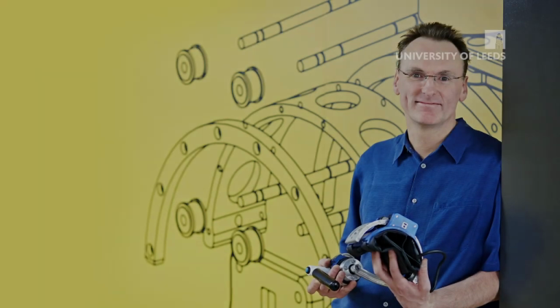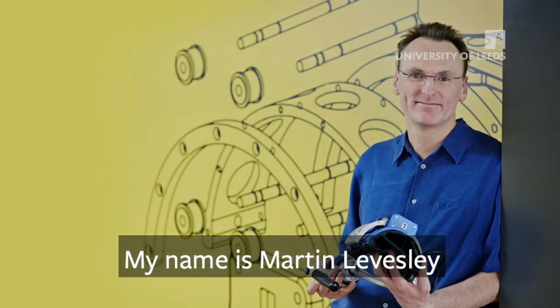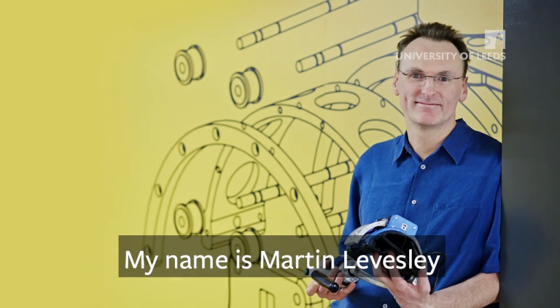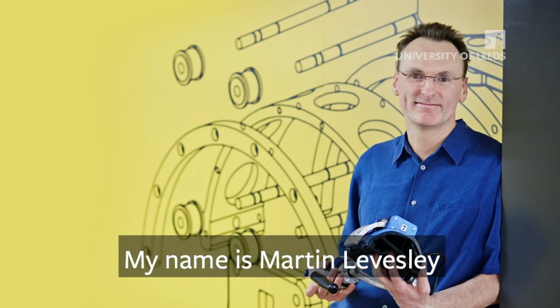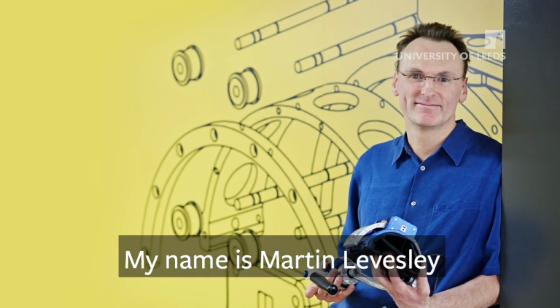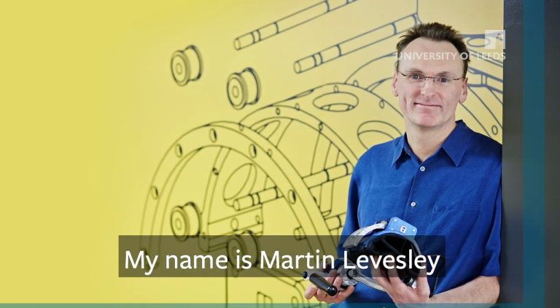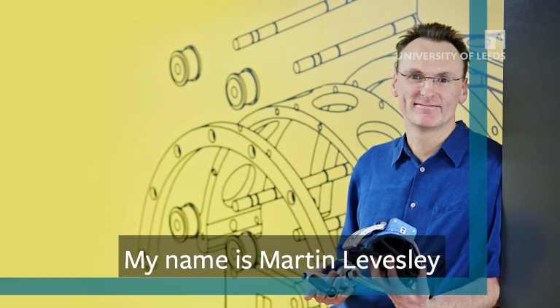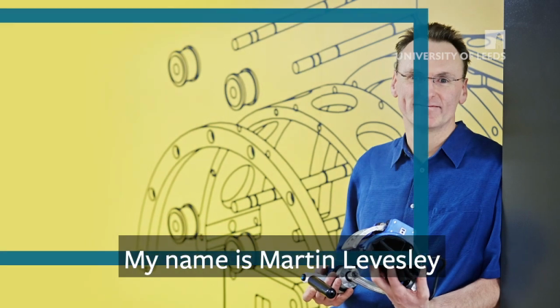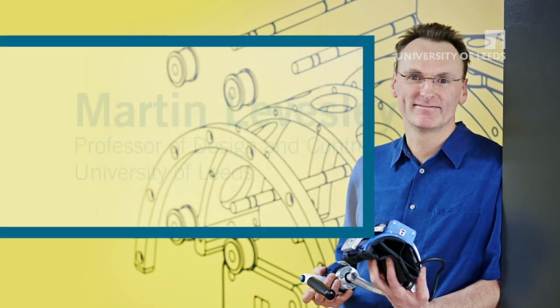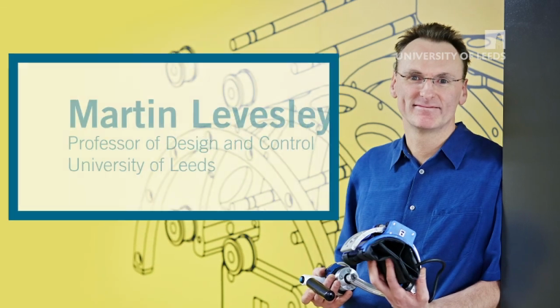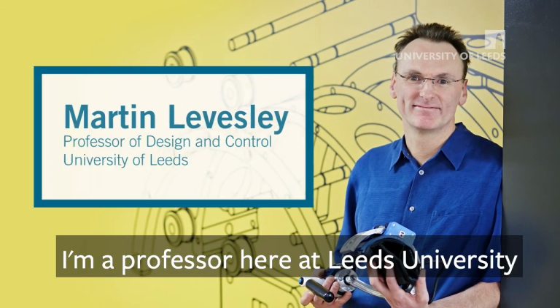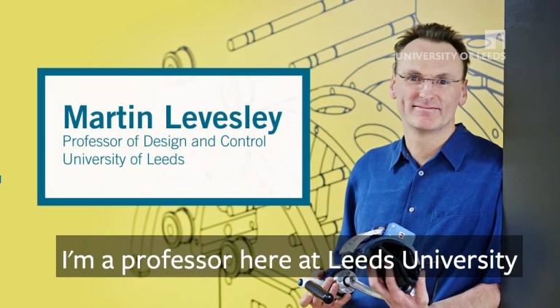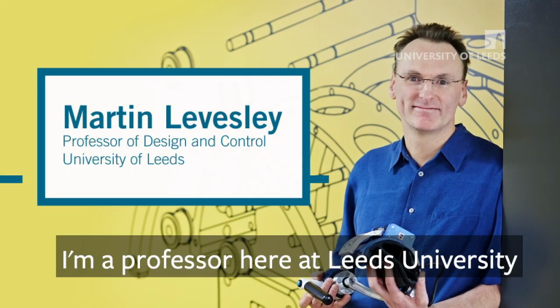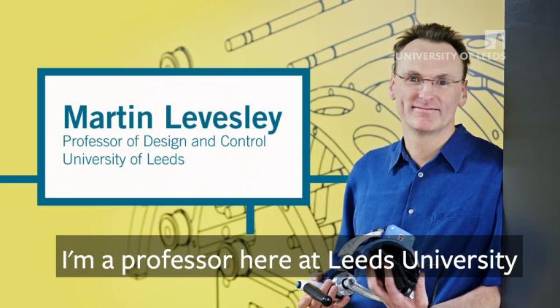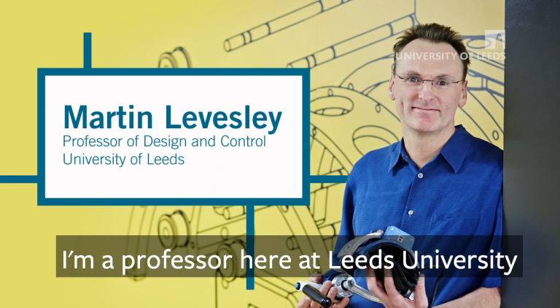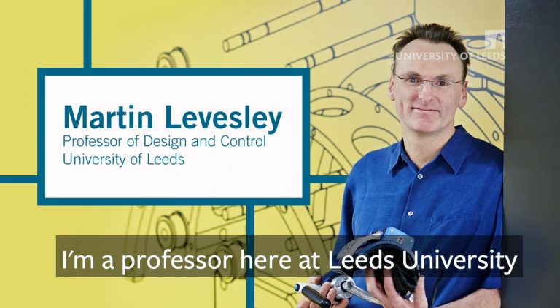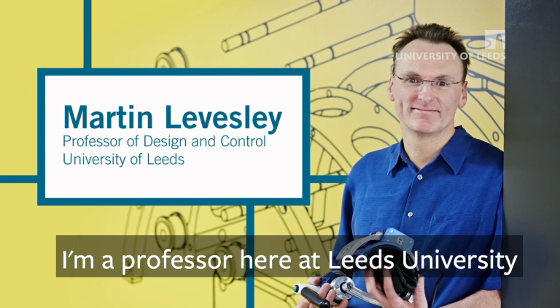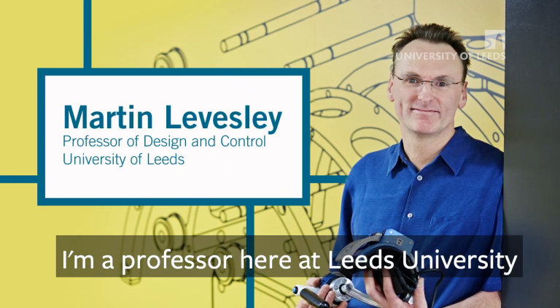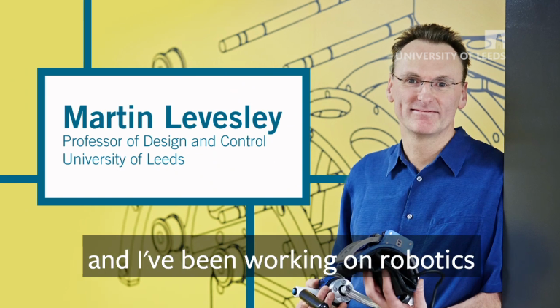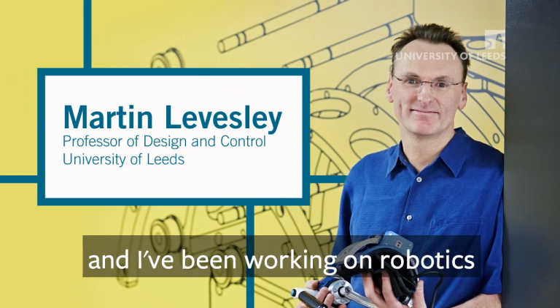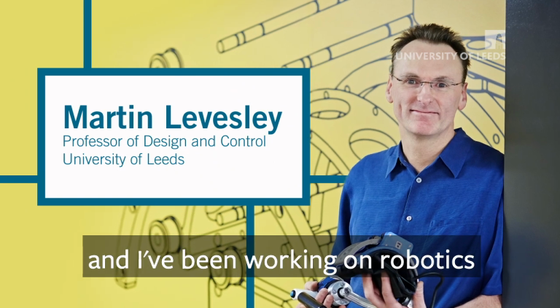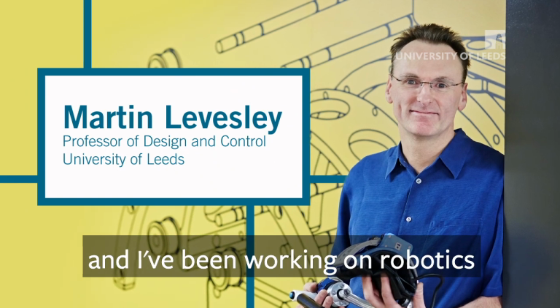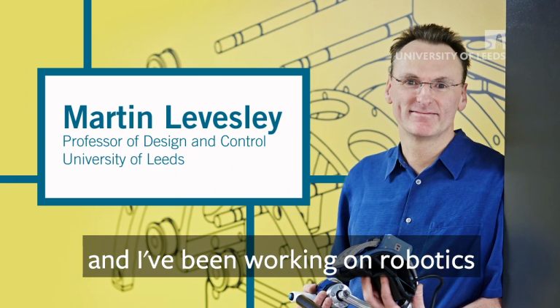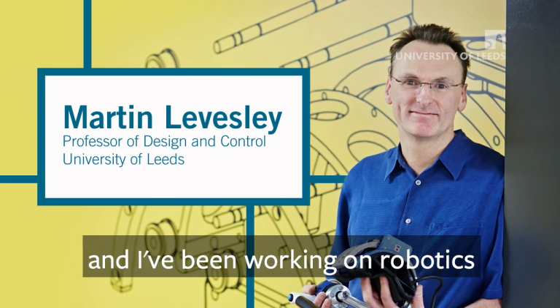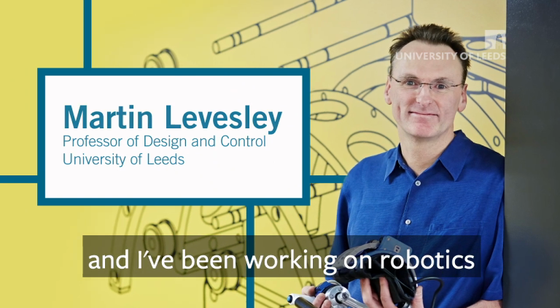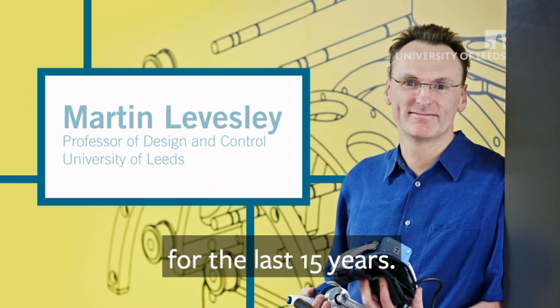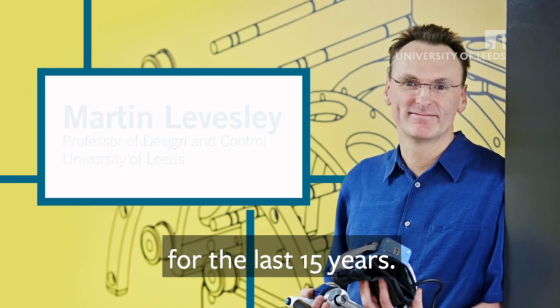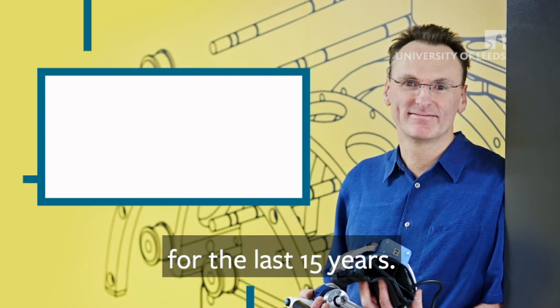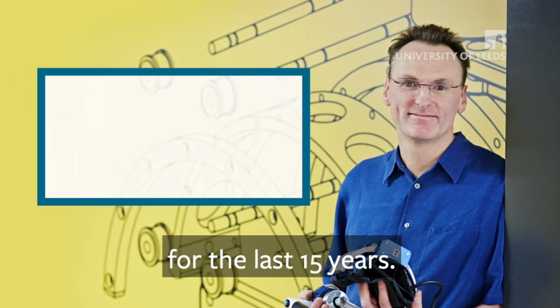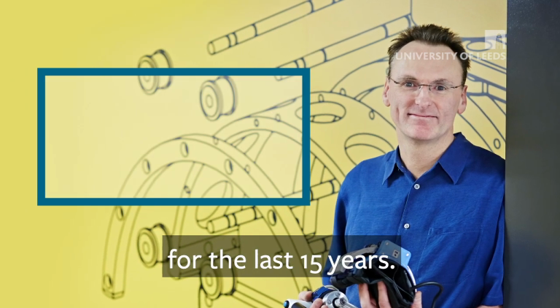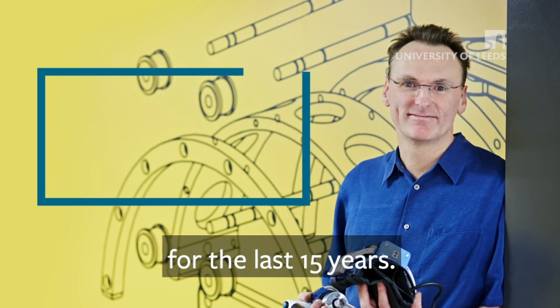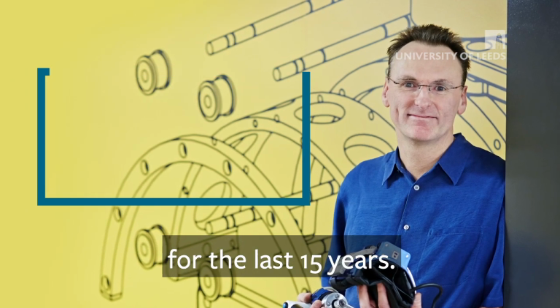My name is Martin Leavesley. I'm a professor here at Leeds University and I've been working on robotics for the last 15 years.